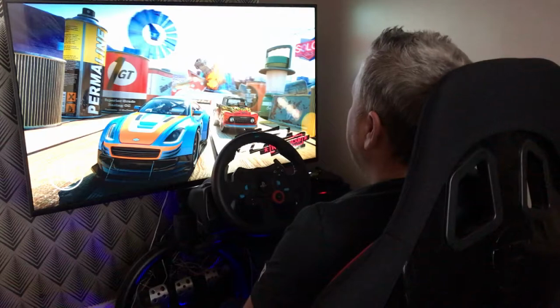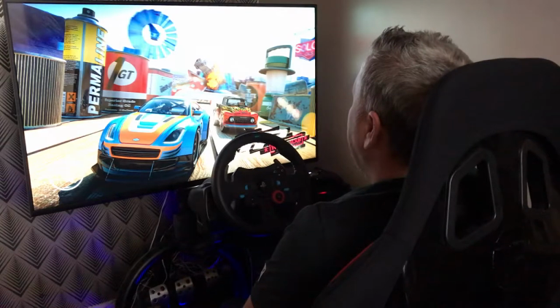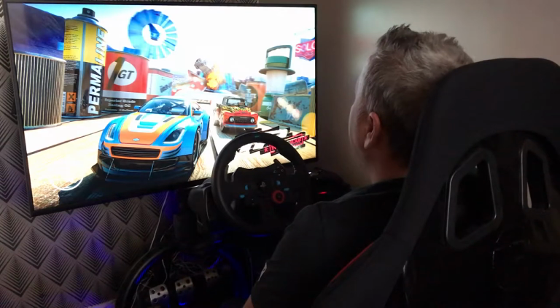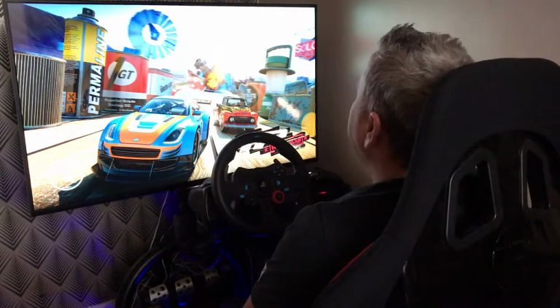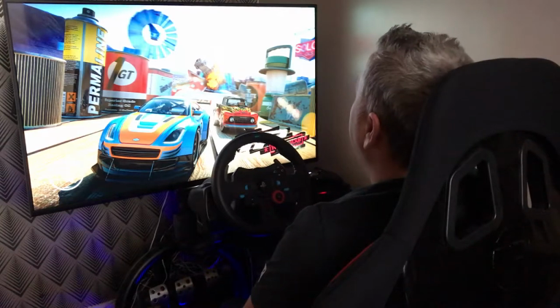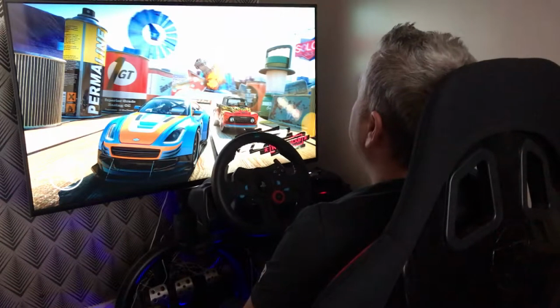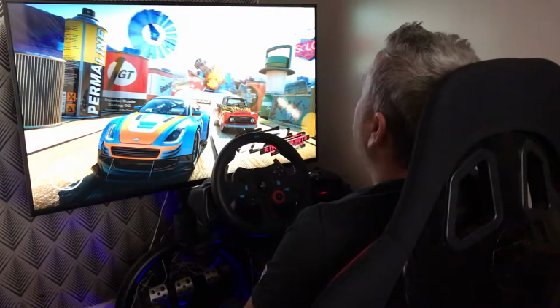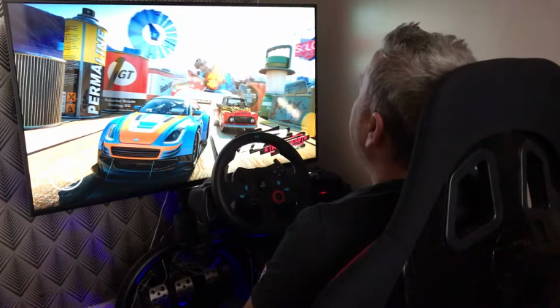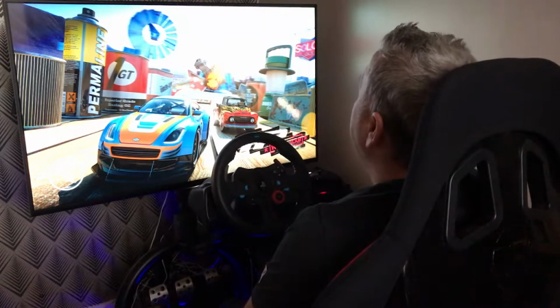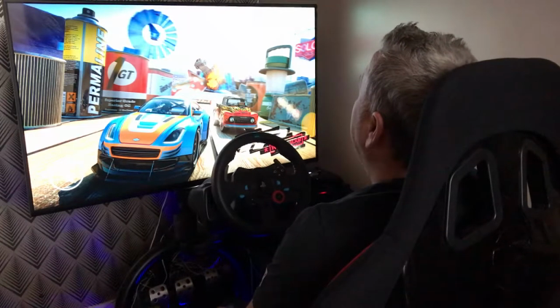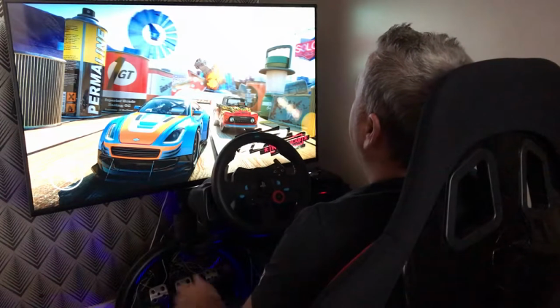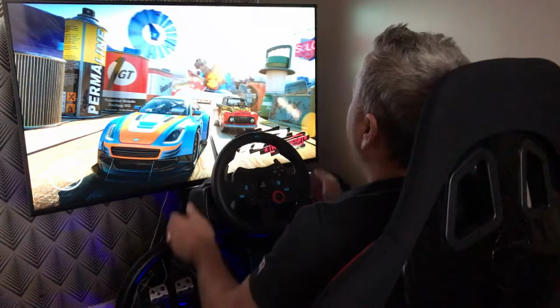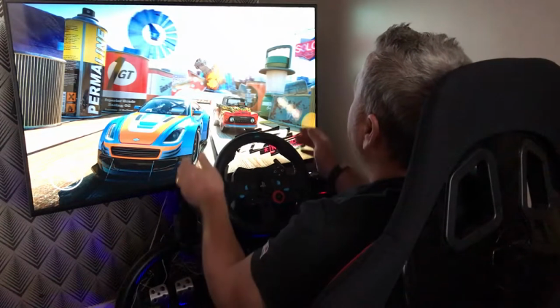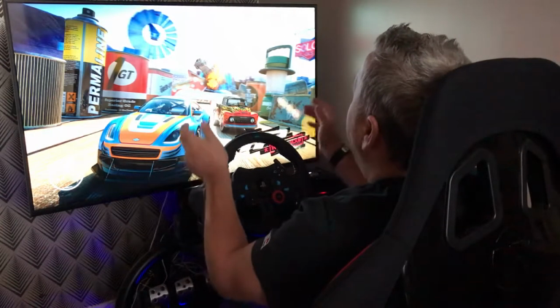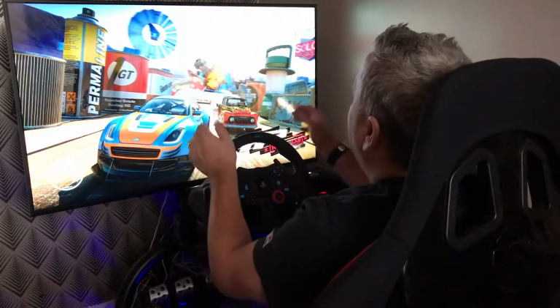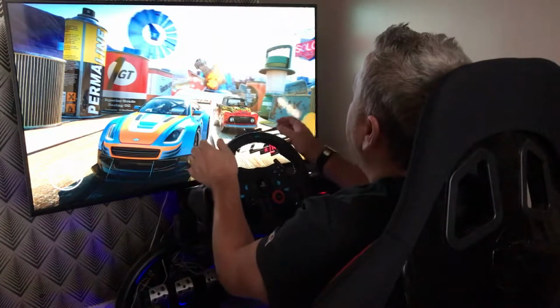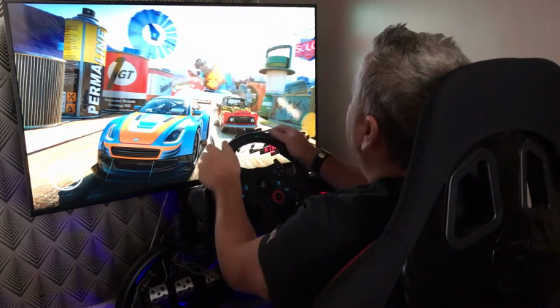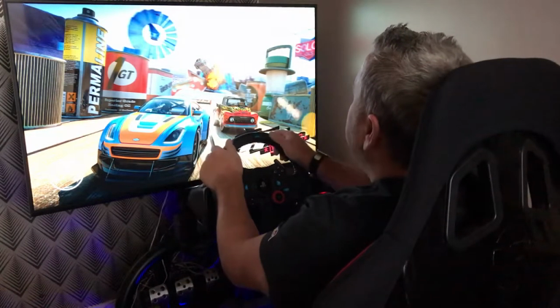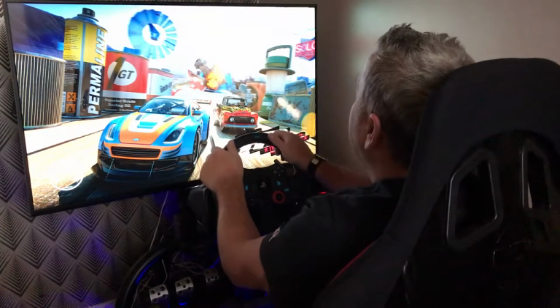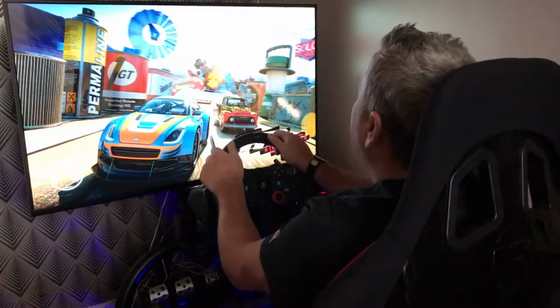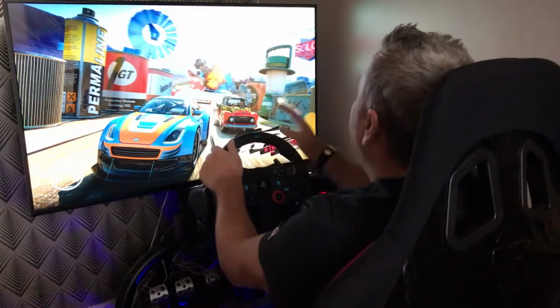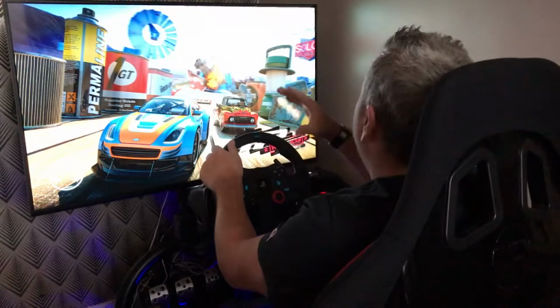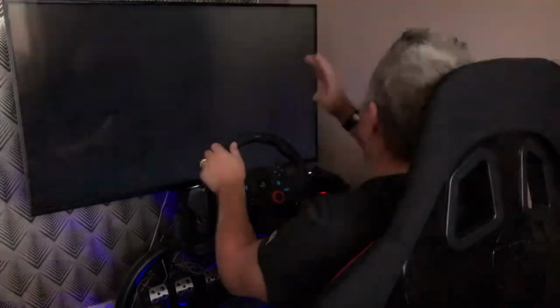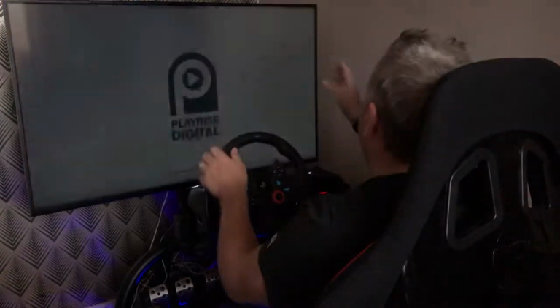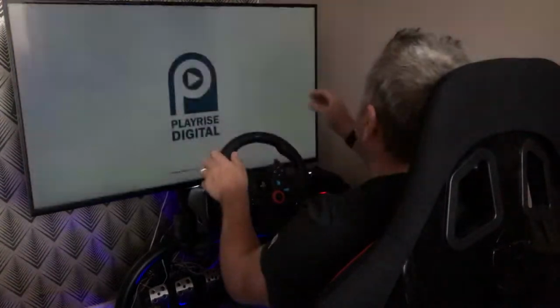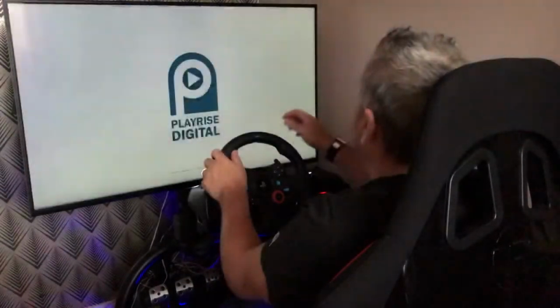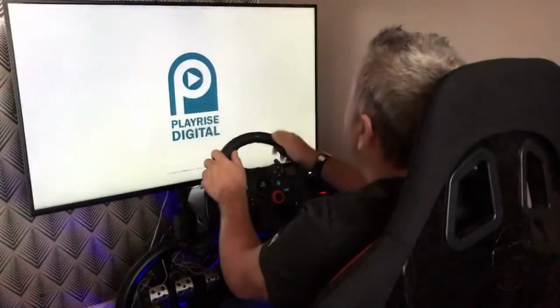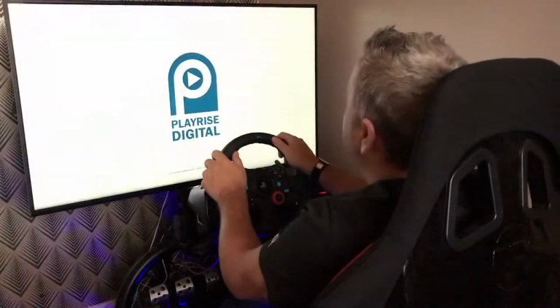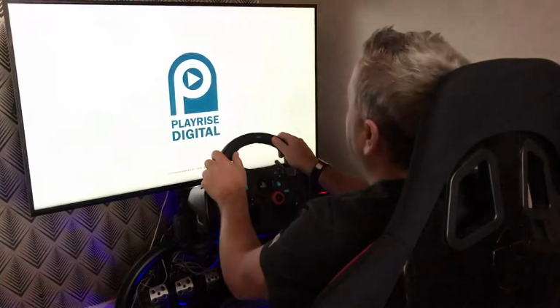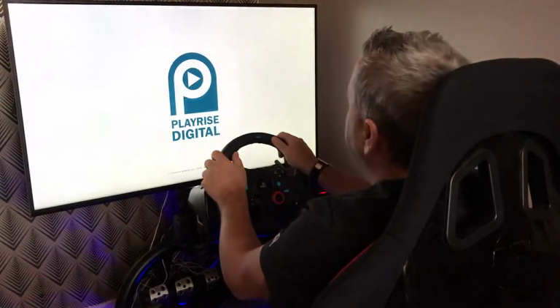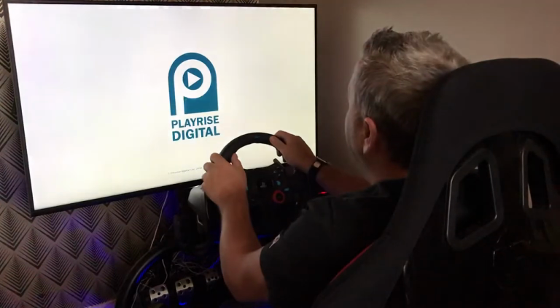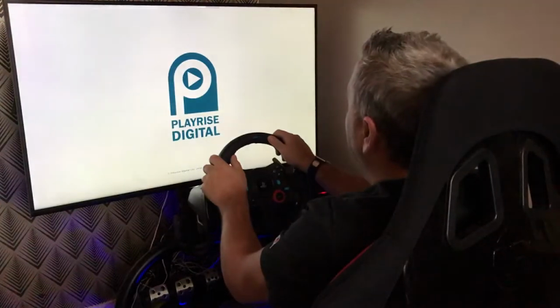Hey guys, welcome to GriffoMedia.com. I'm Griffo, and today we're trying a bit of an experiment on the channel.